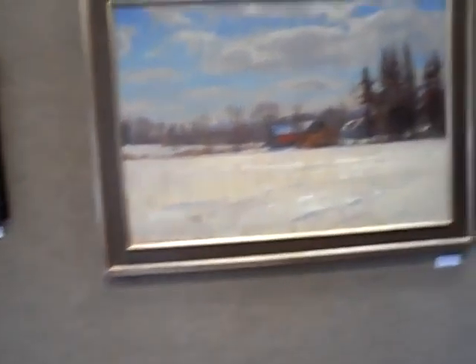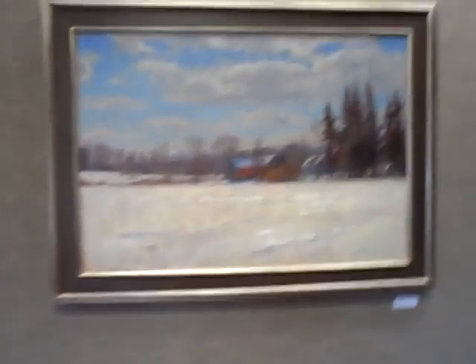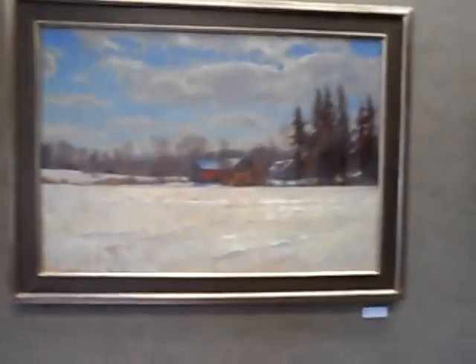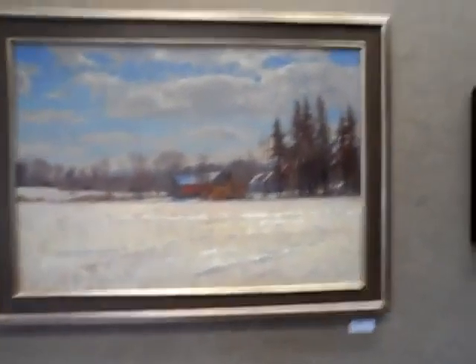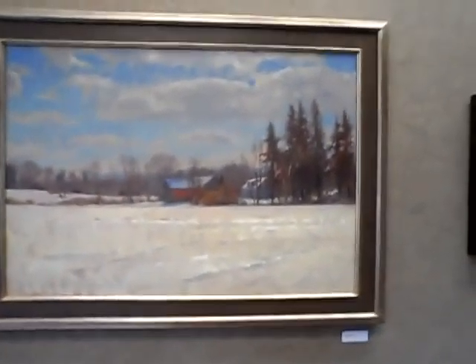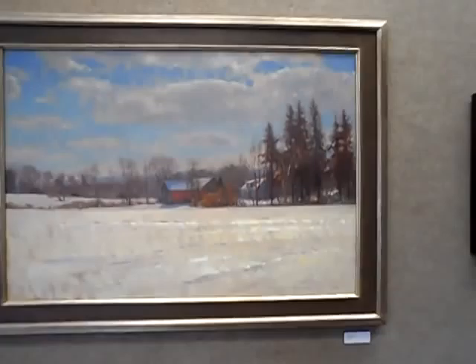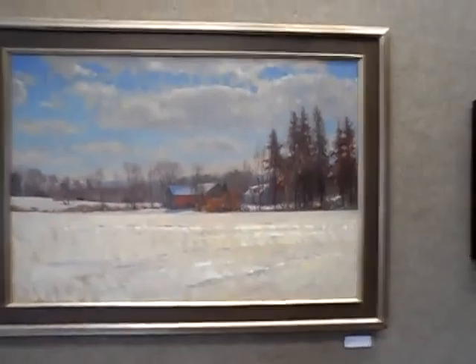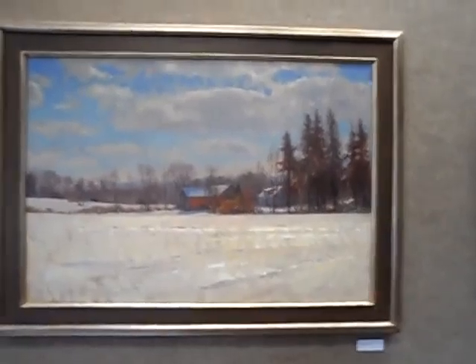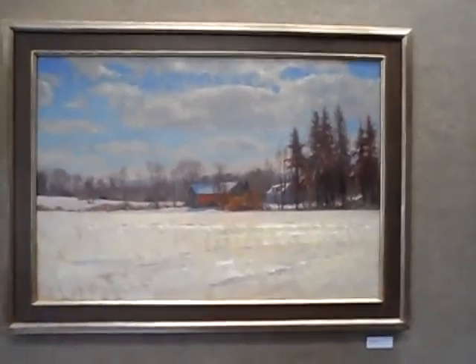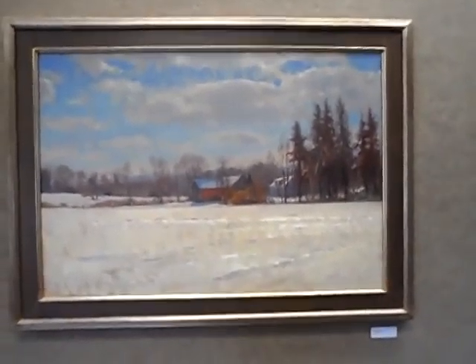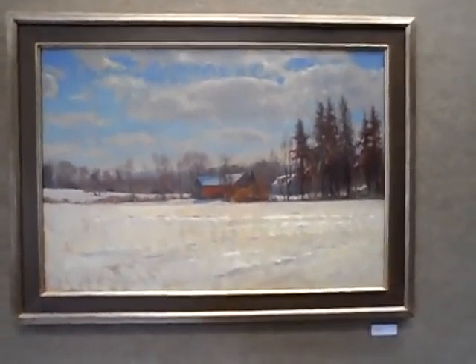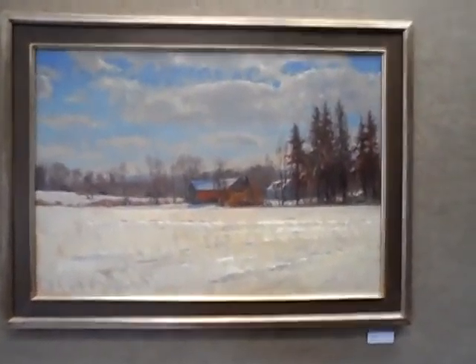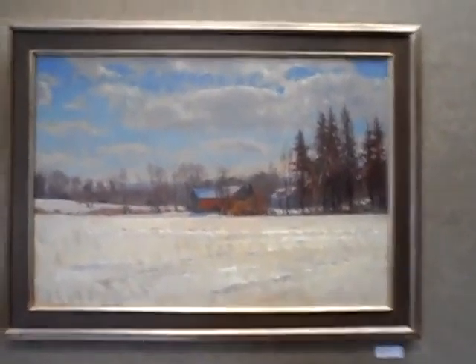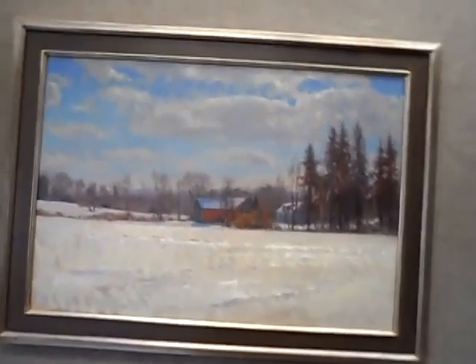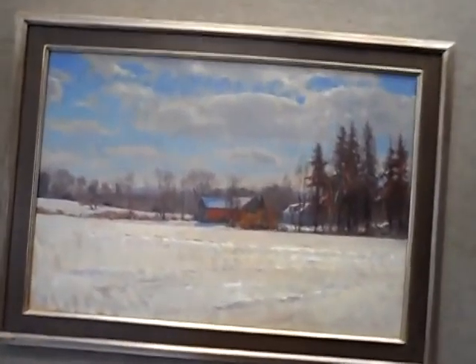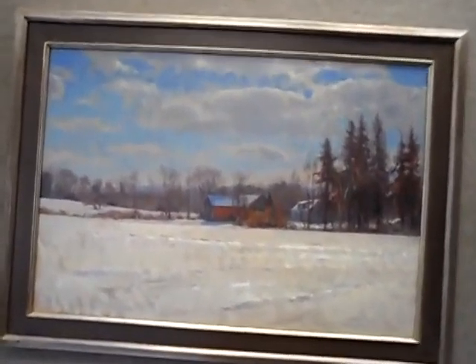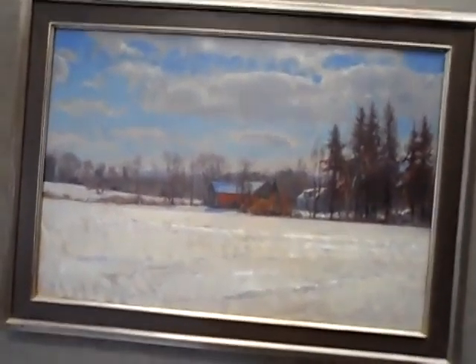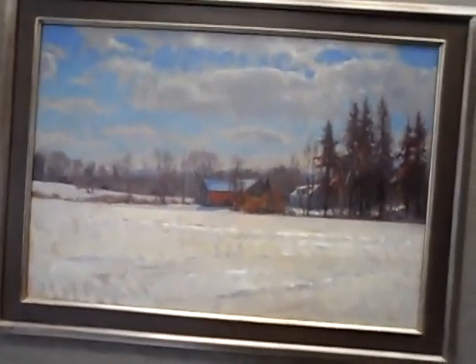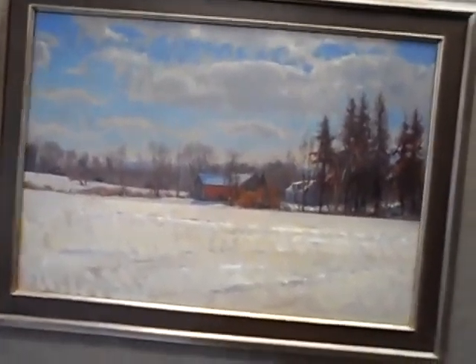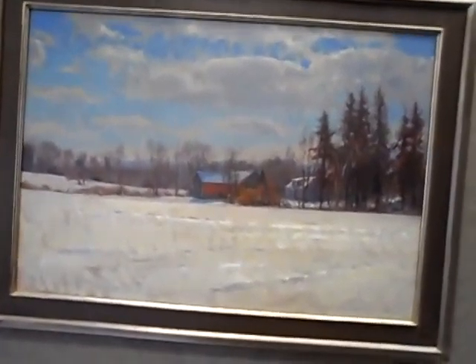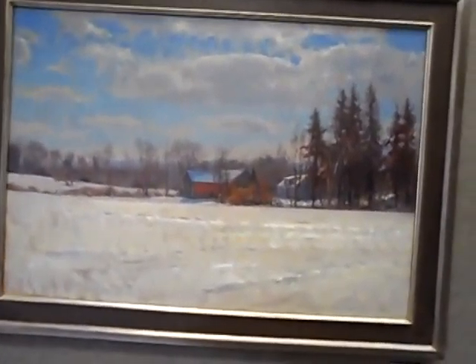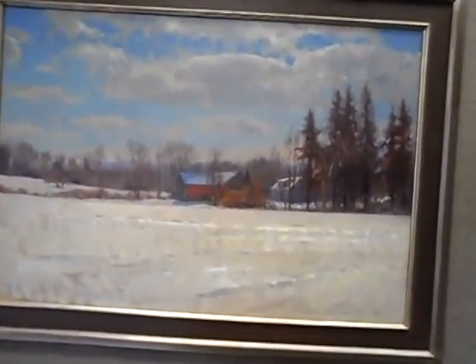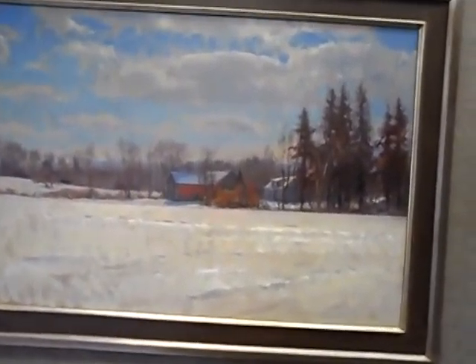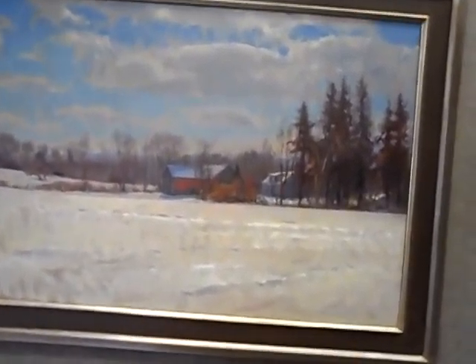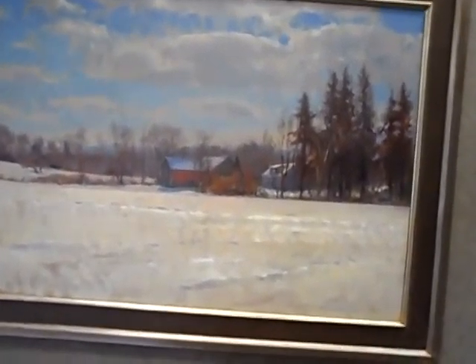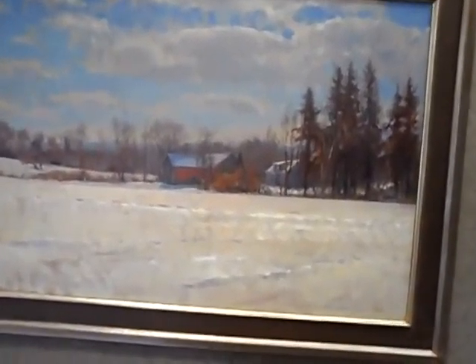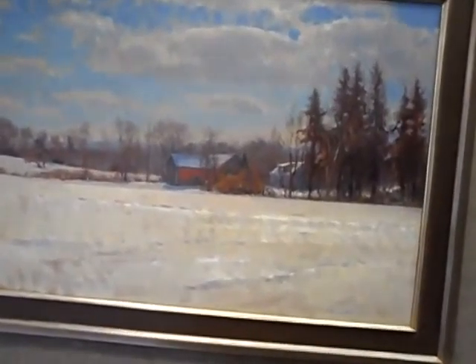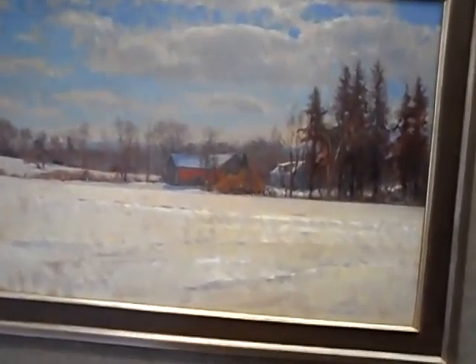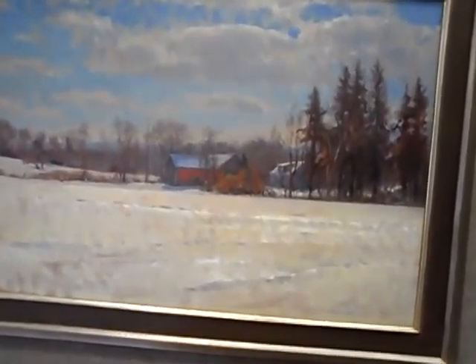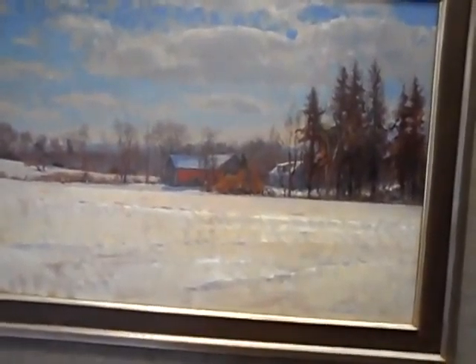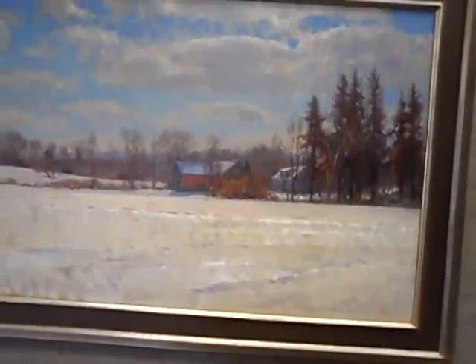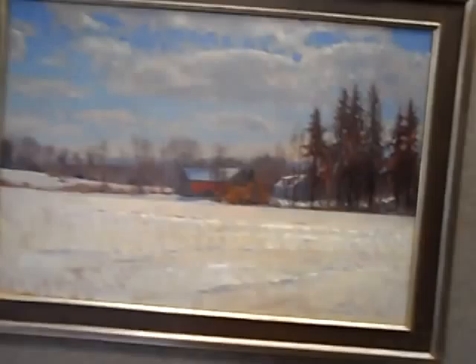Another nice strong painting. Sun on Snow, it's 25 by 36.